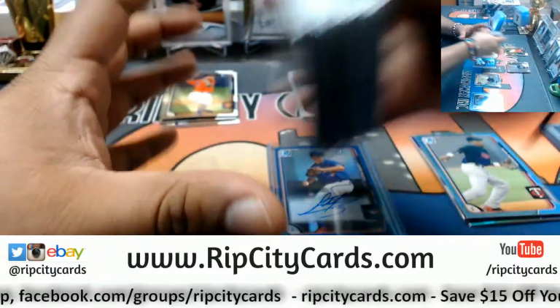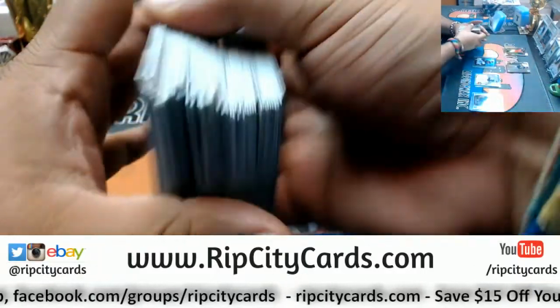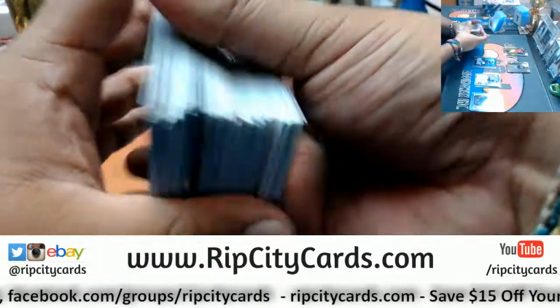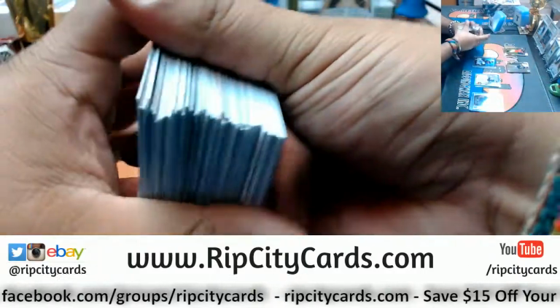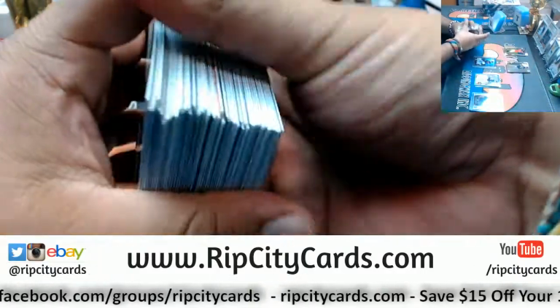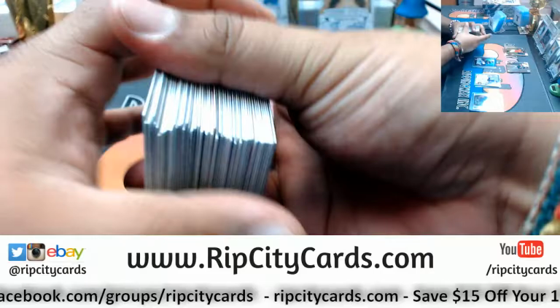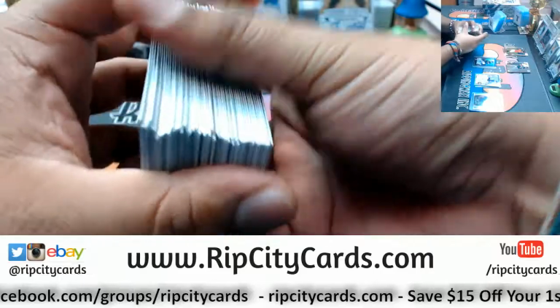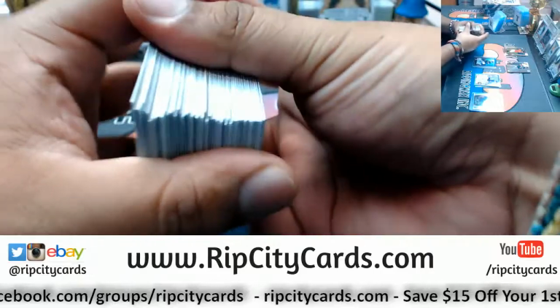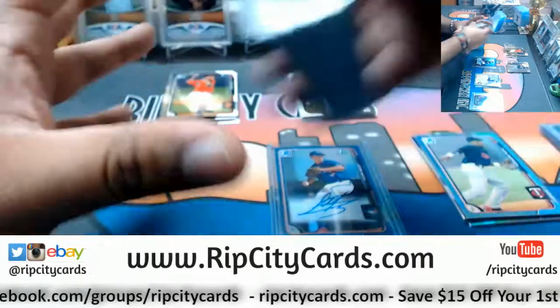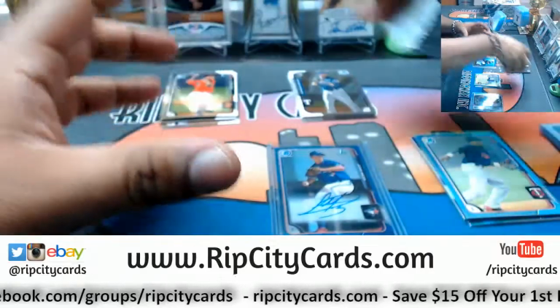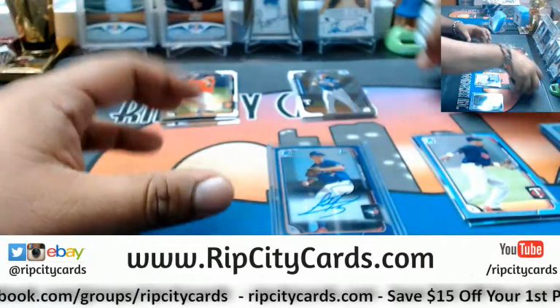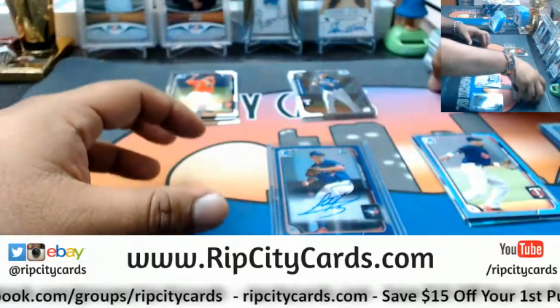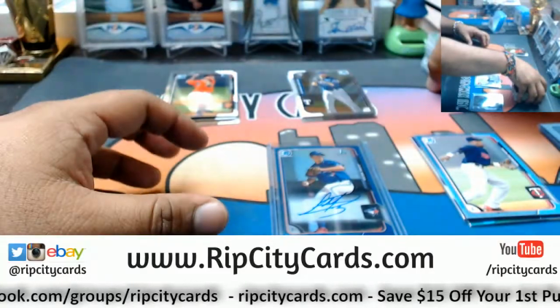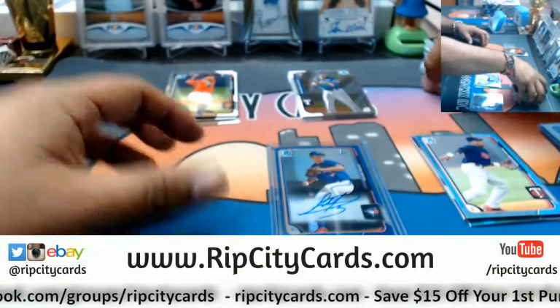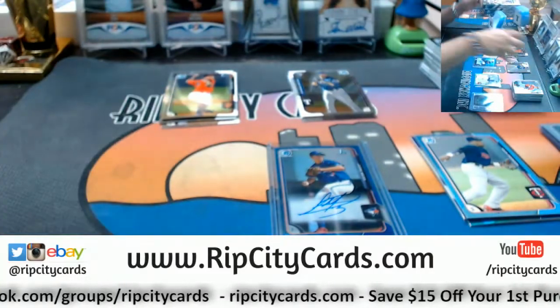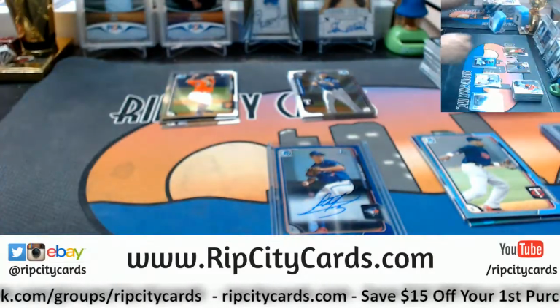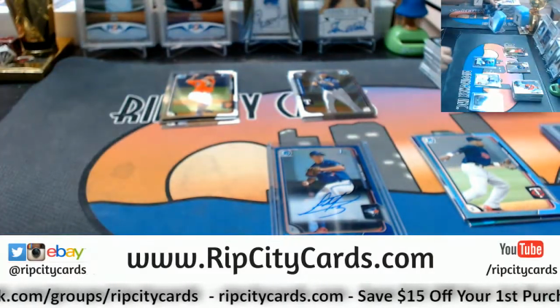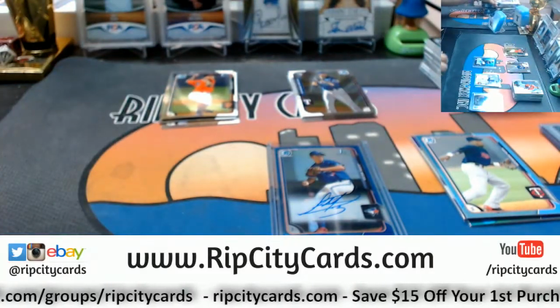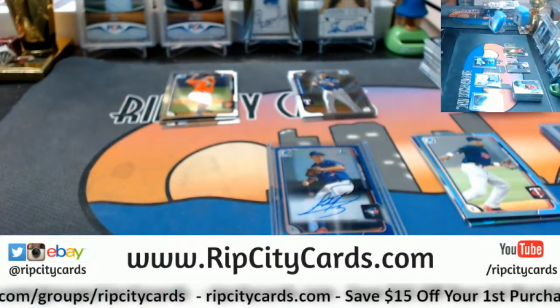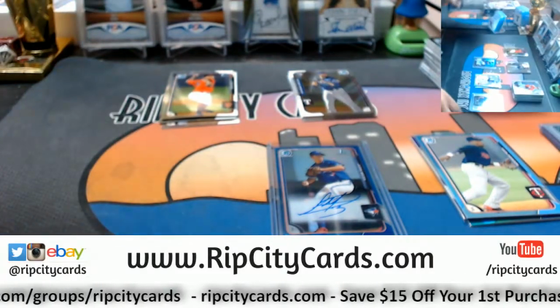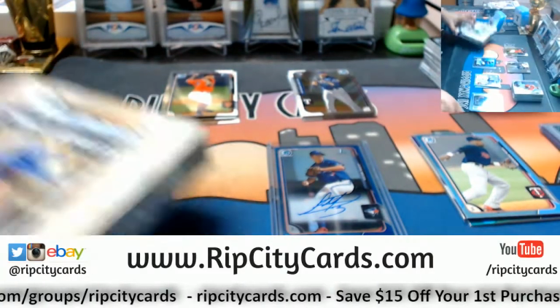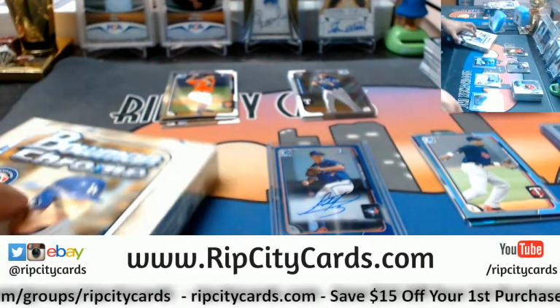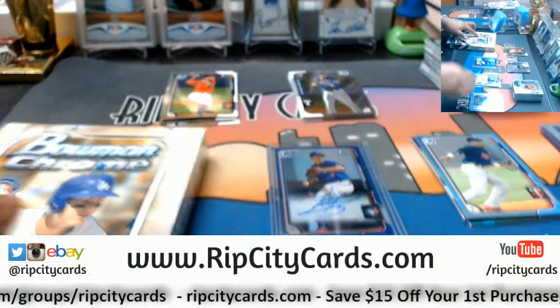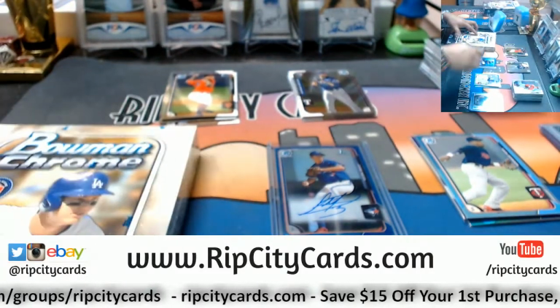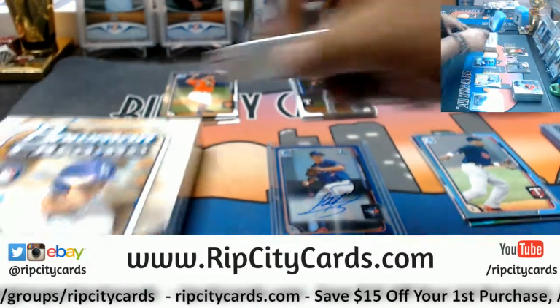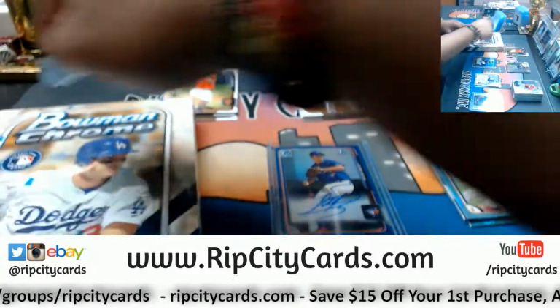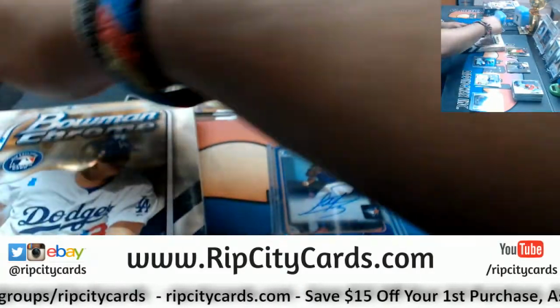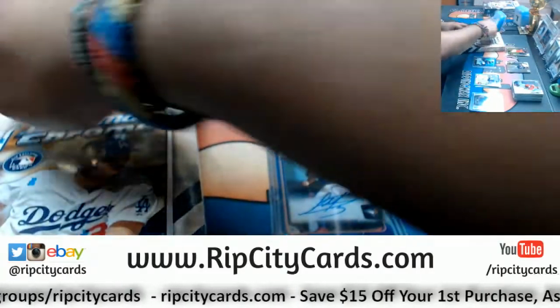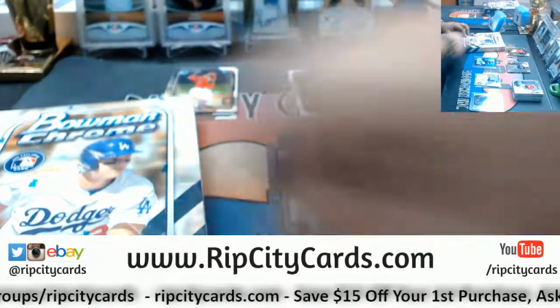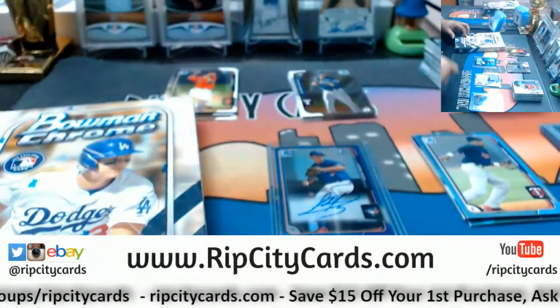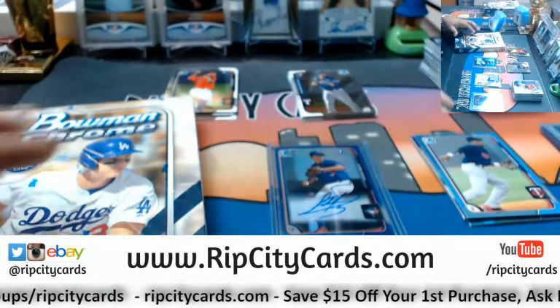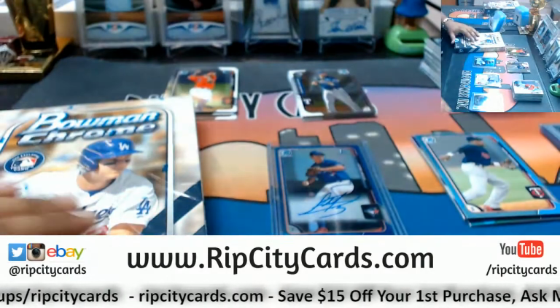I'm gonna do a little pre-sorting. Let's do another box. Box number two.